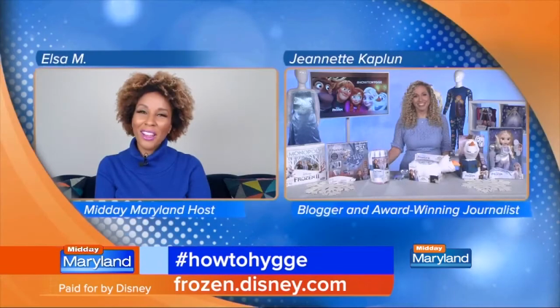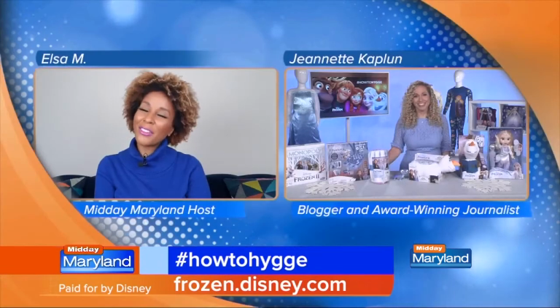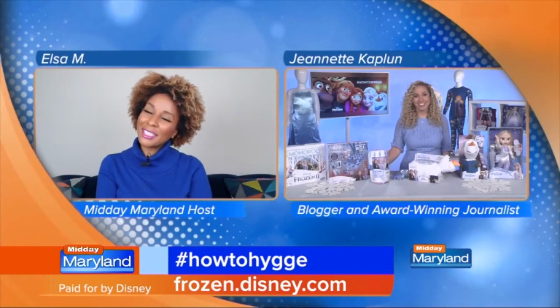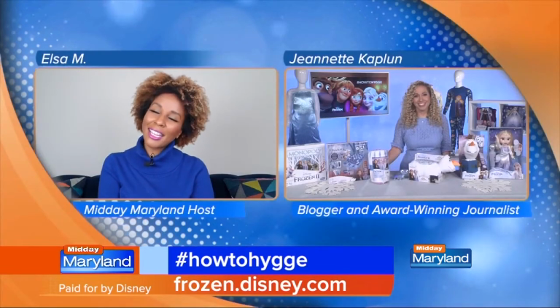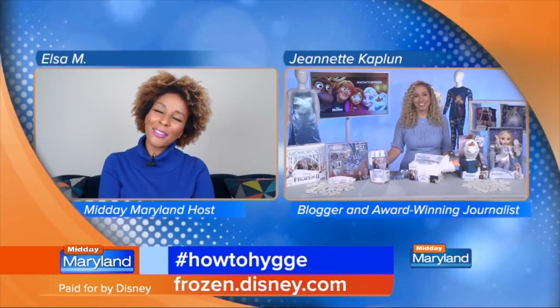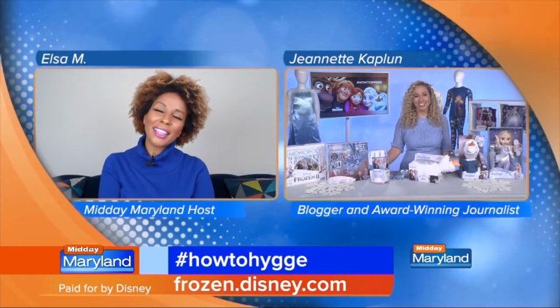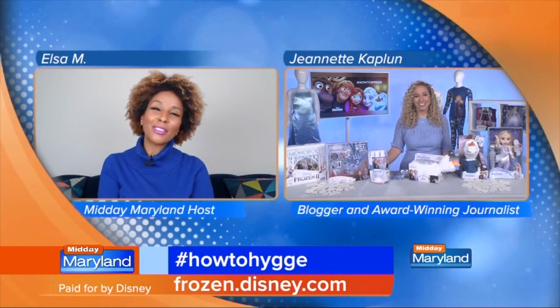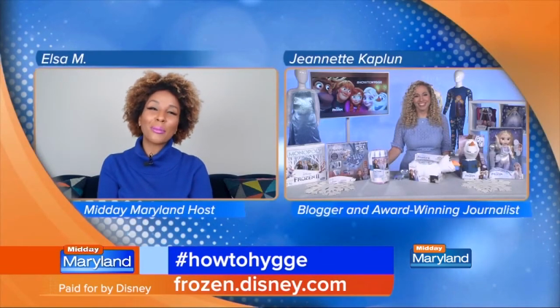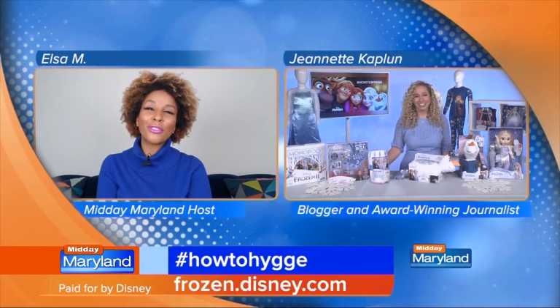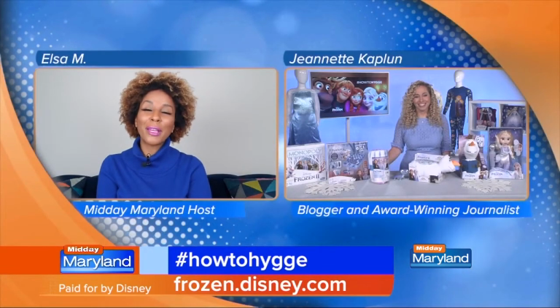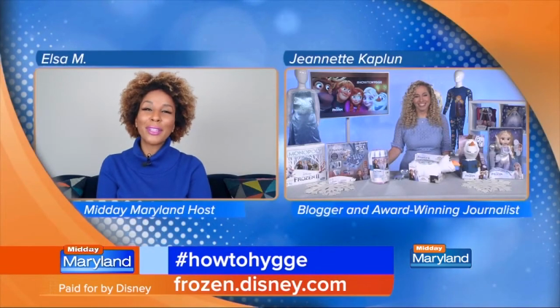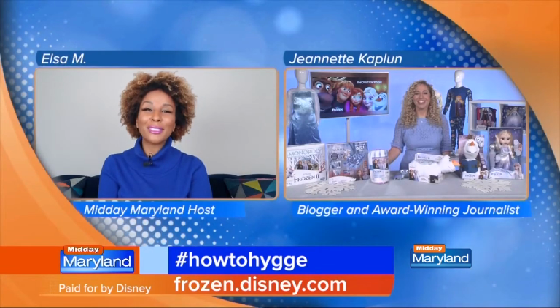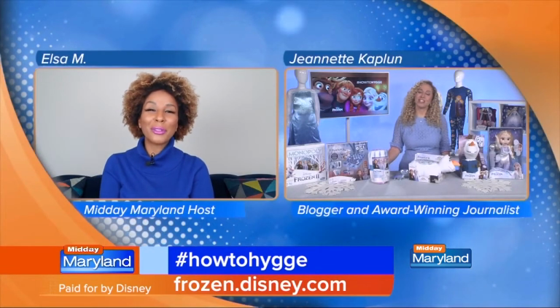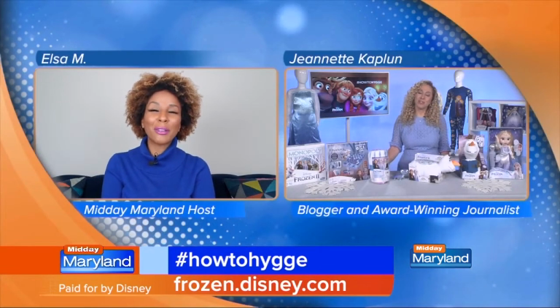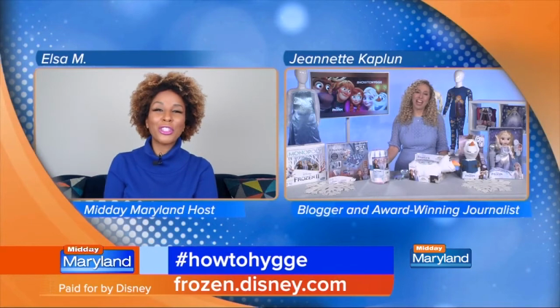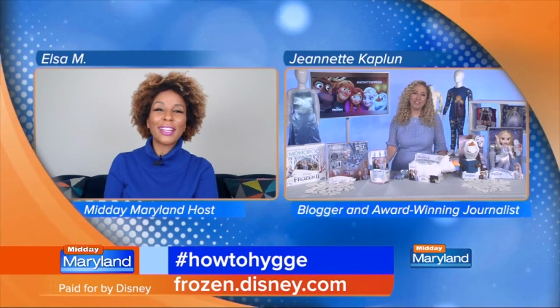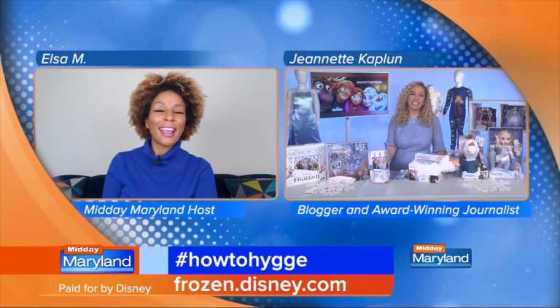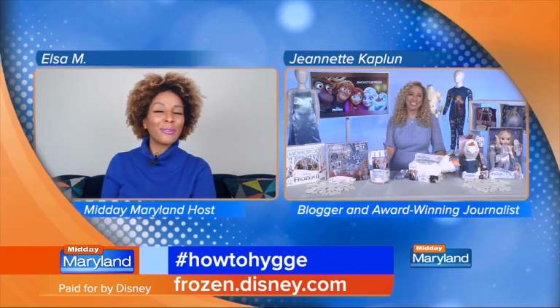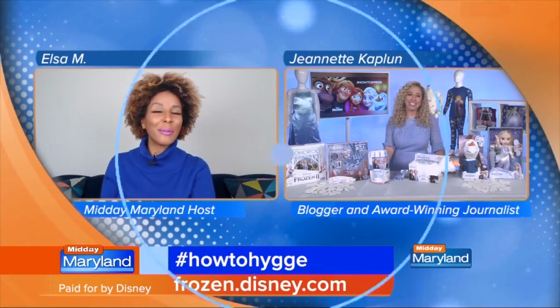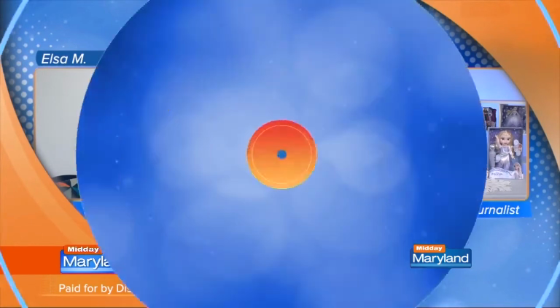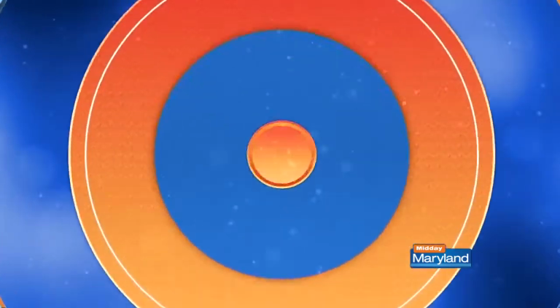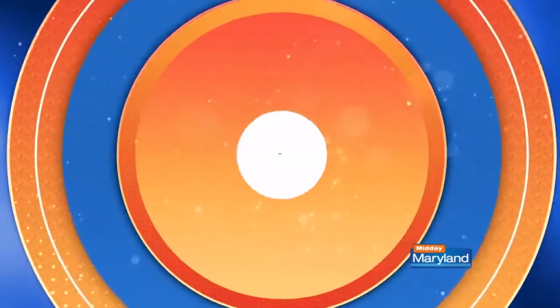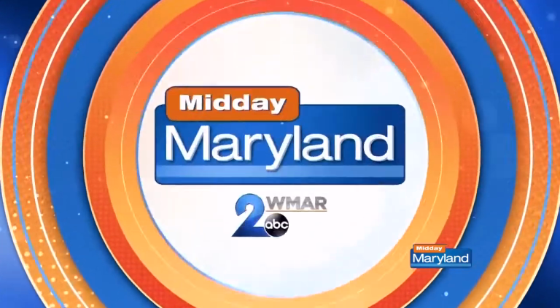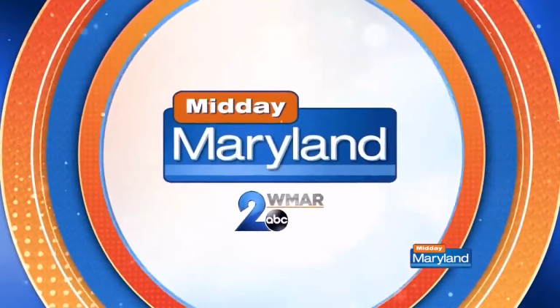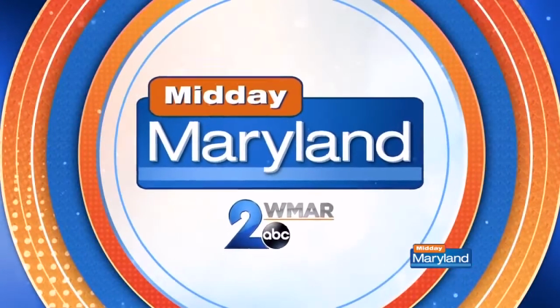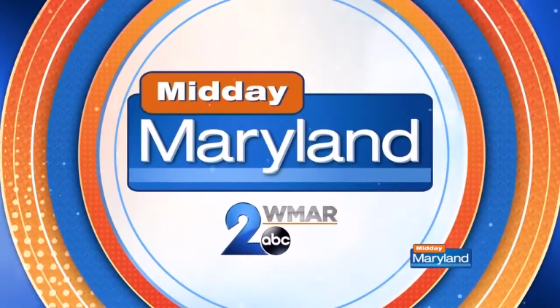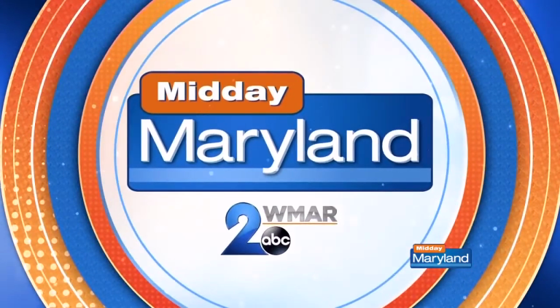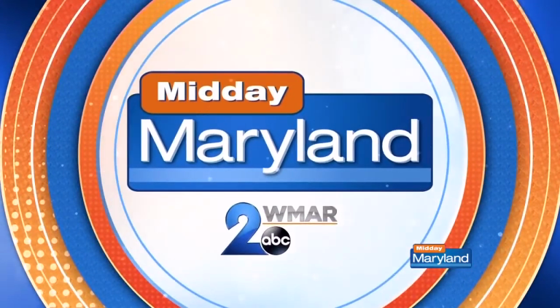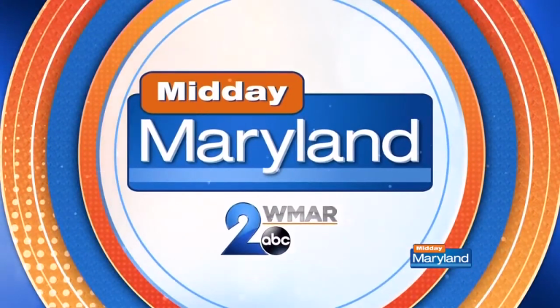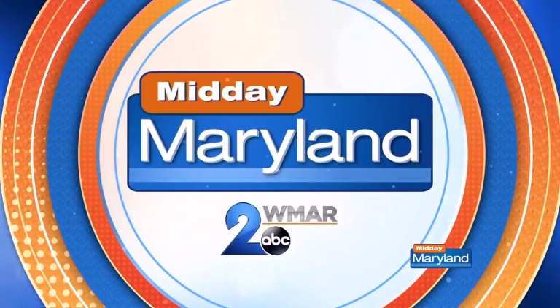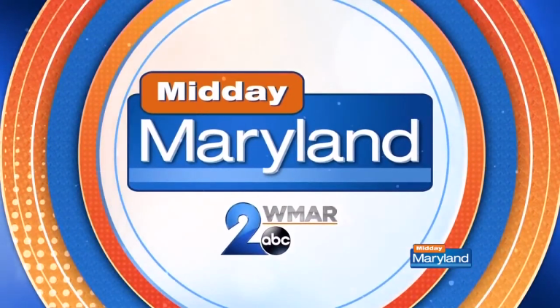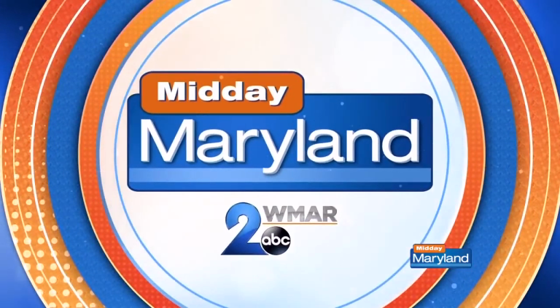All right, Jeanette, I want to thank you so much for being with us. We really appreciate it, and we will be right back with more Midday Maryland right after this. Stay tuned.